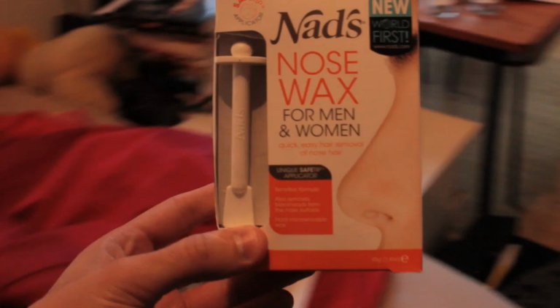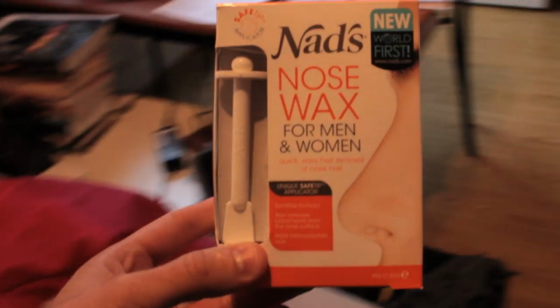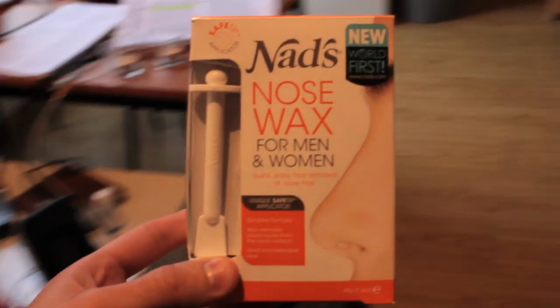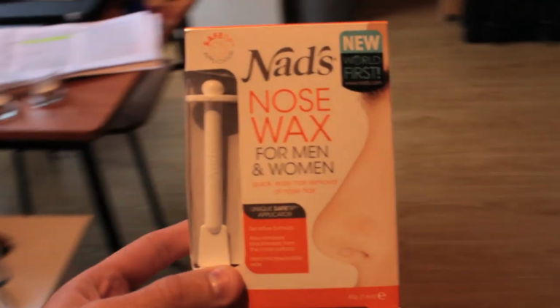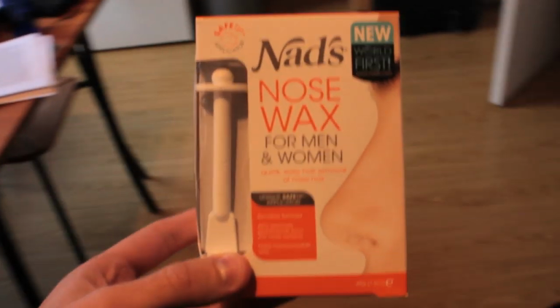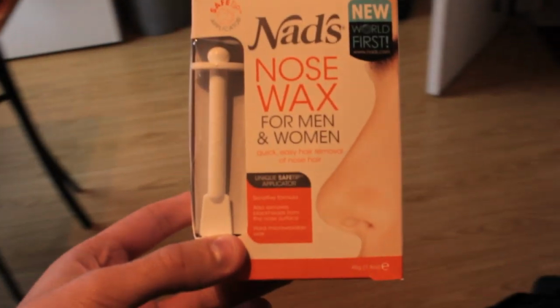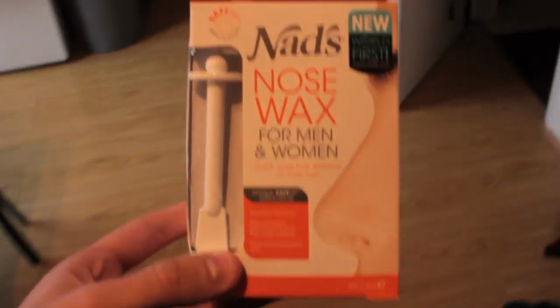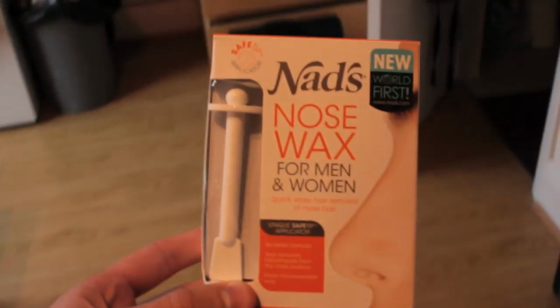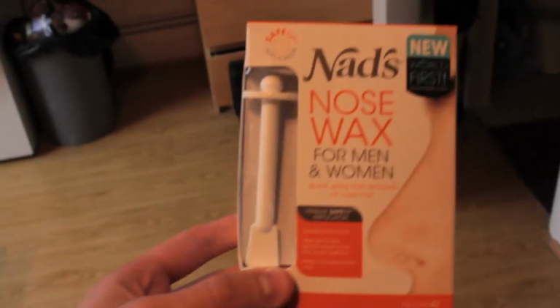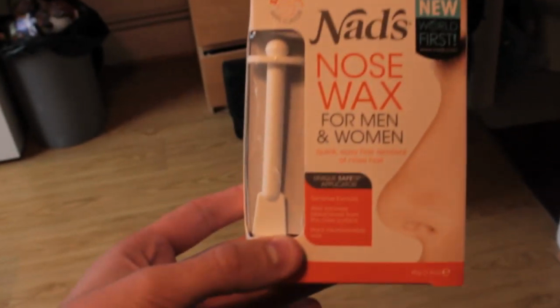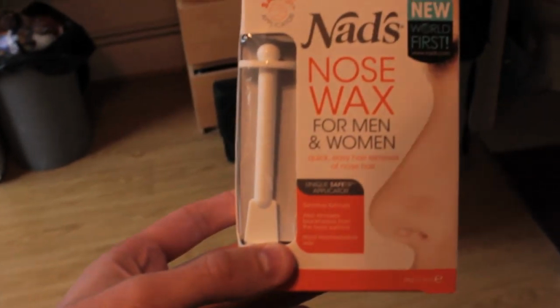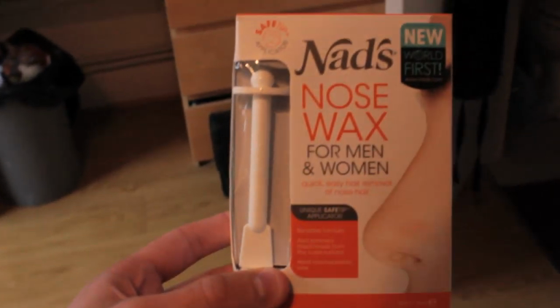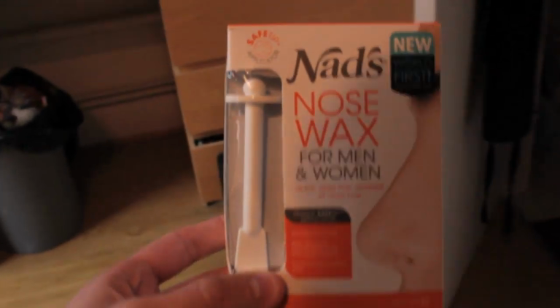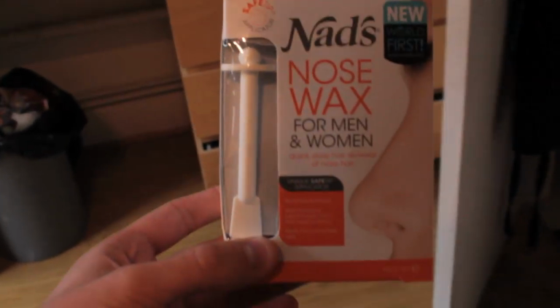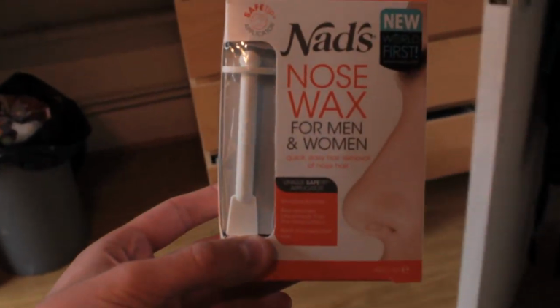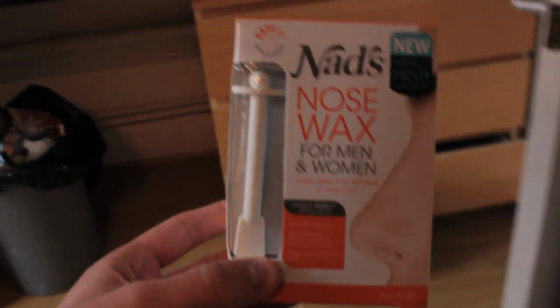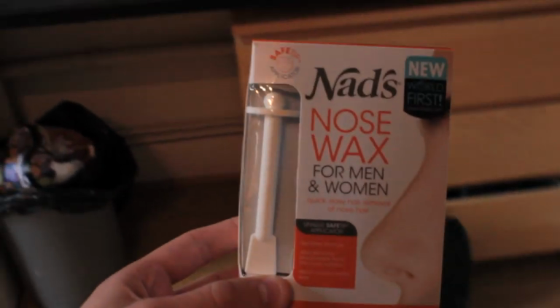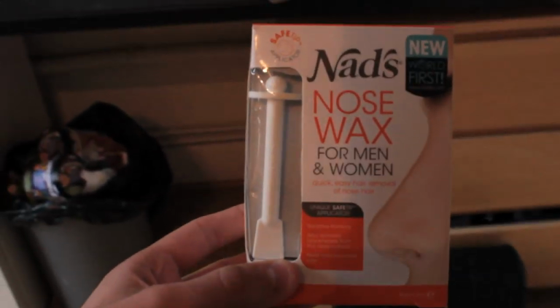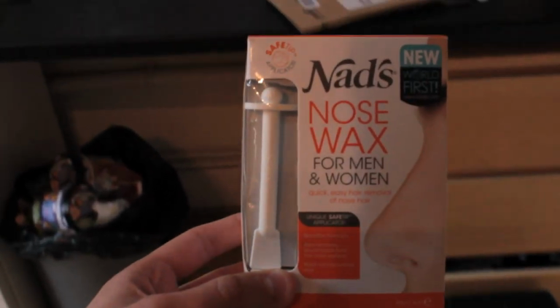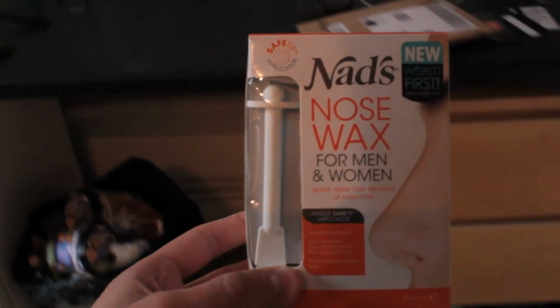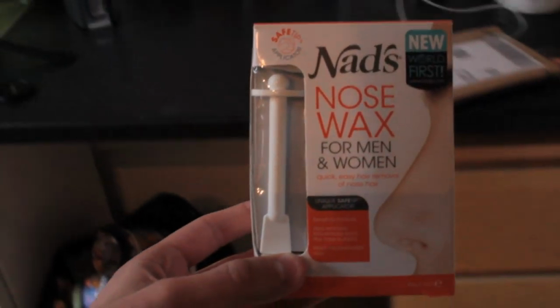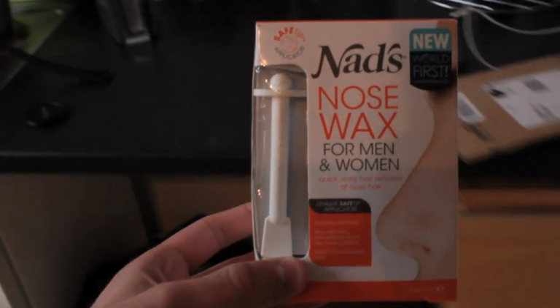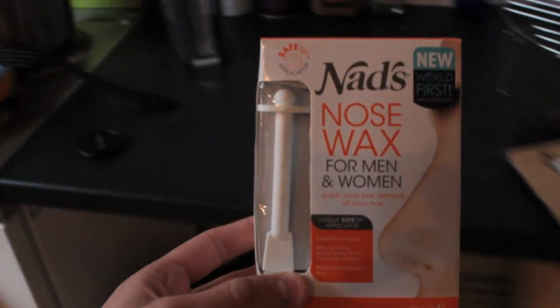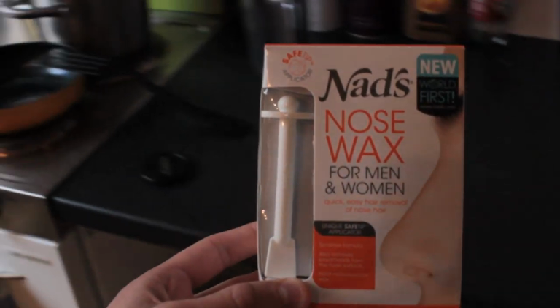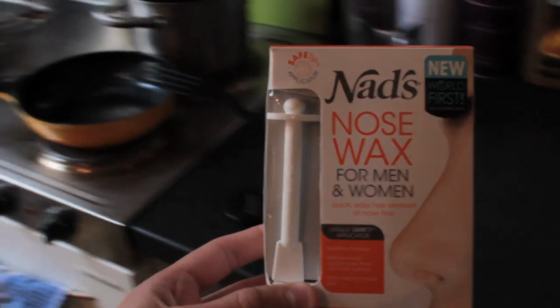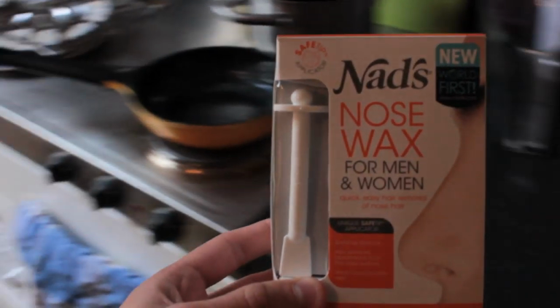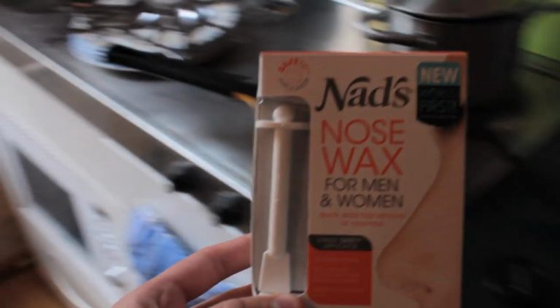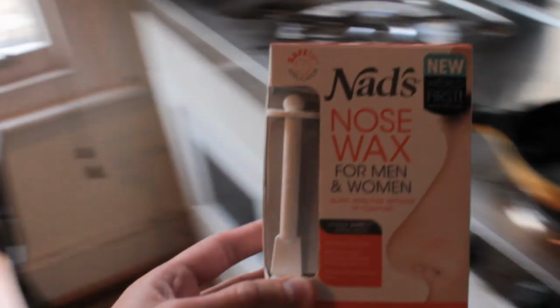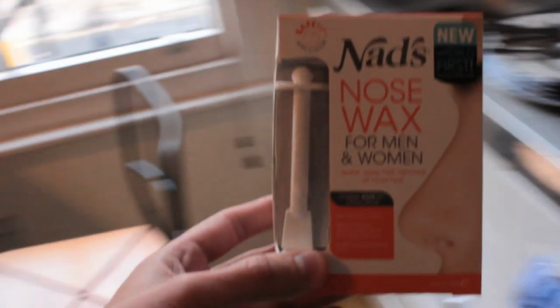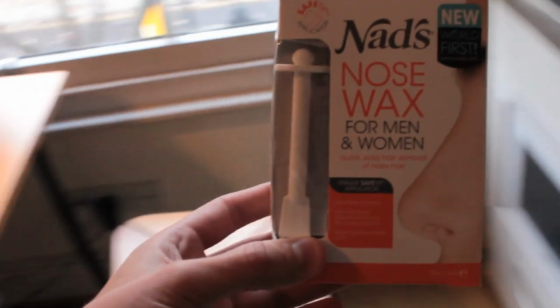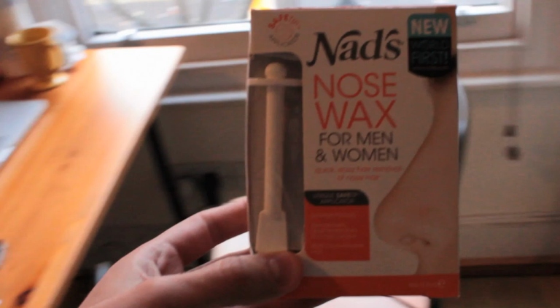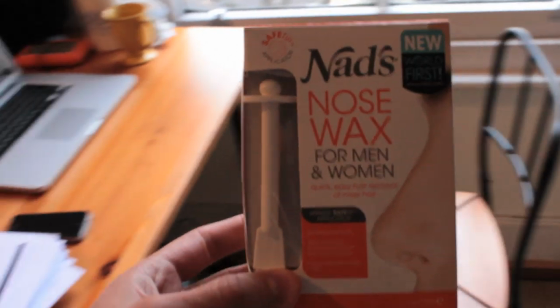I never expected I would ever say this, but I'm gonna use NADS to get rid of nose hair.